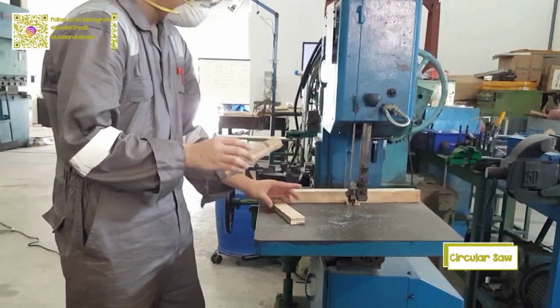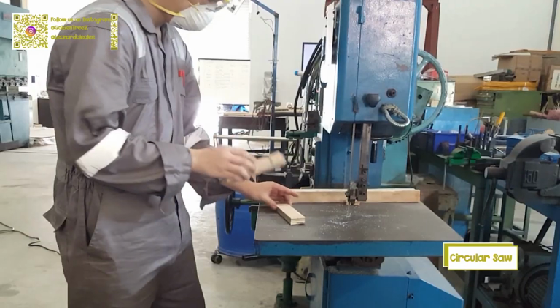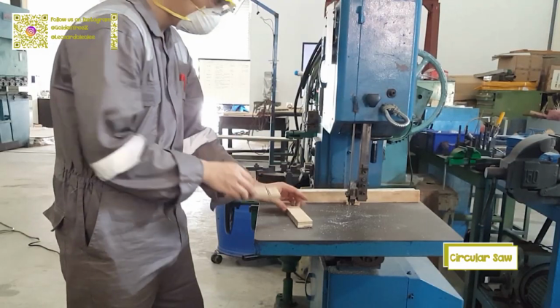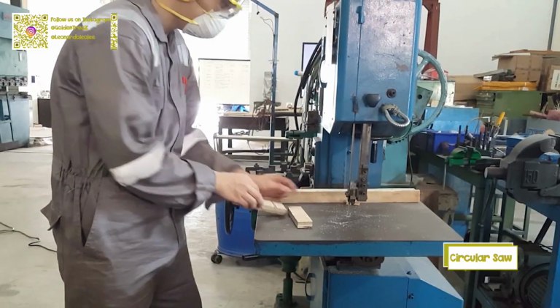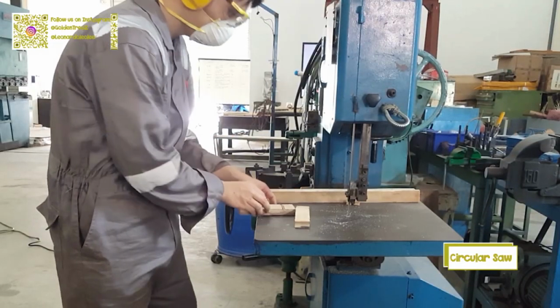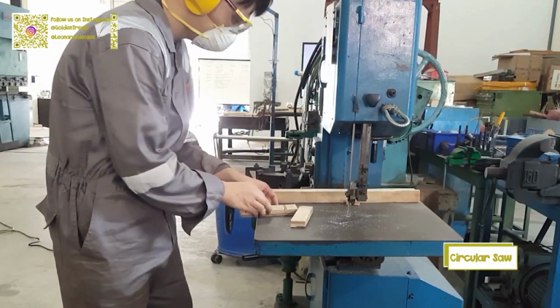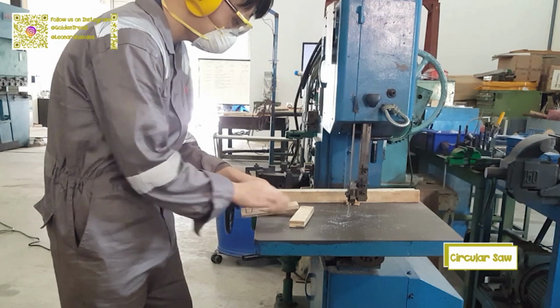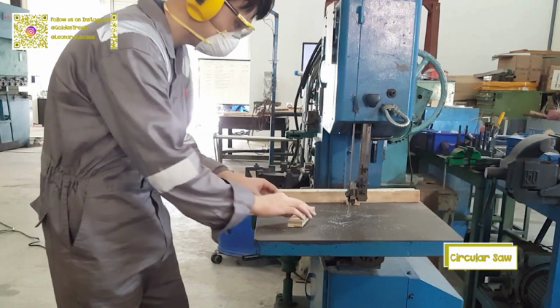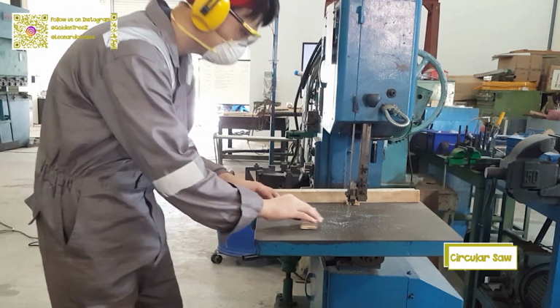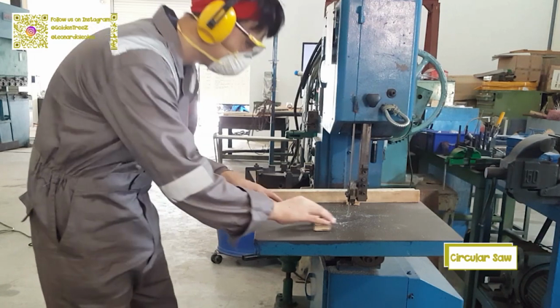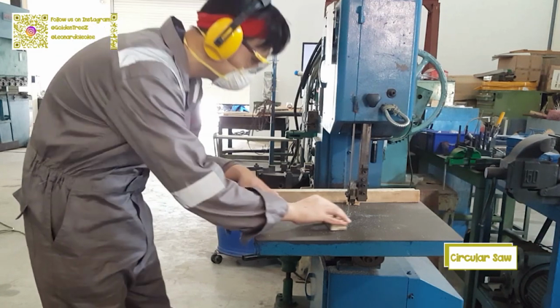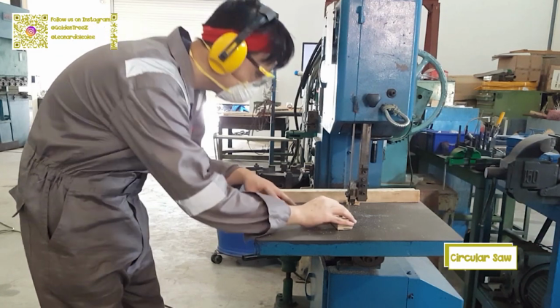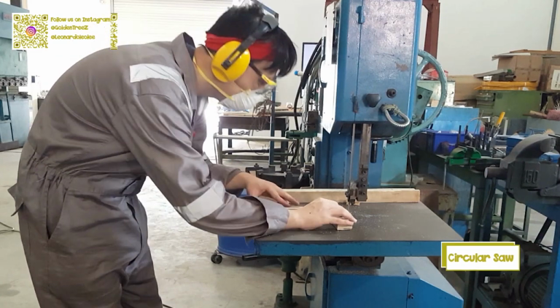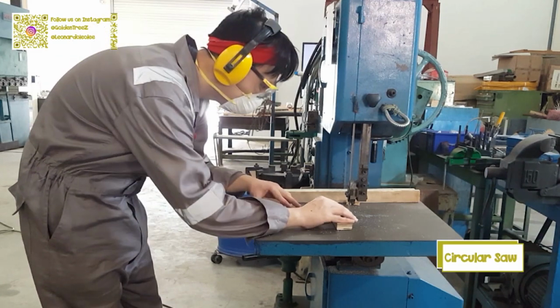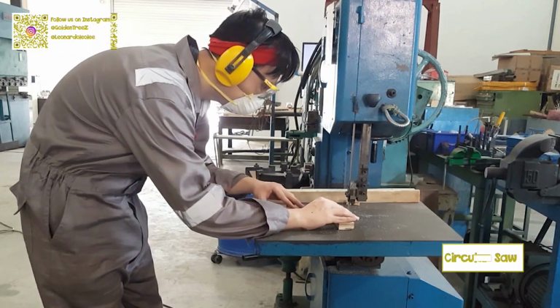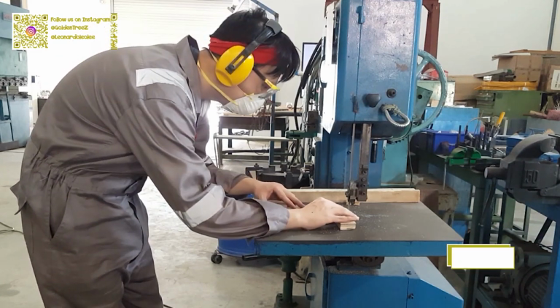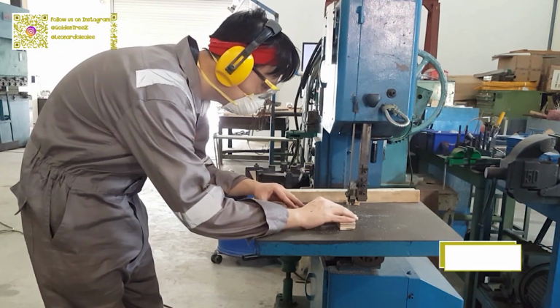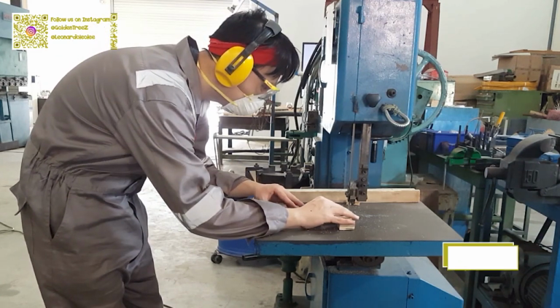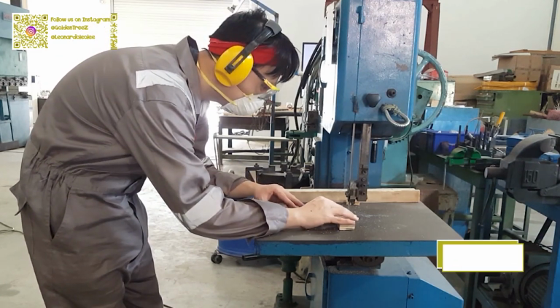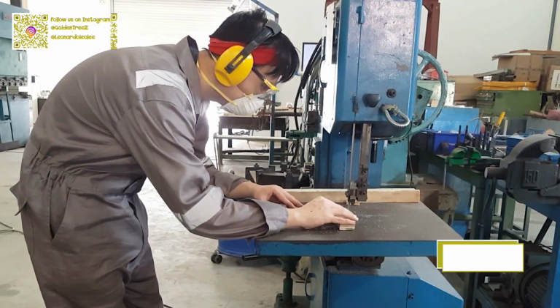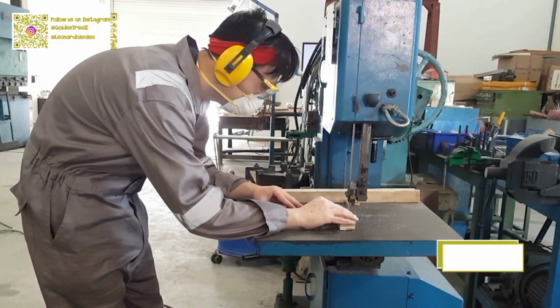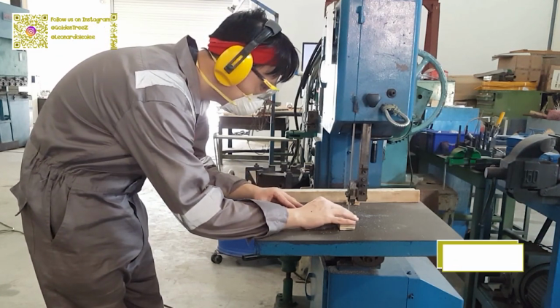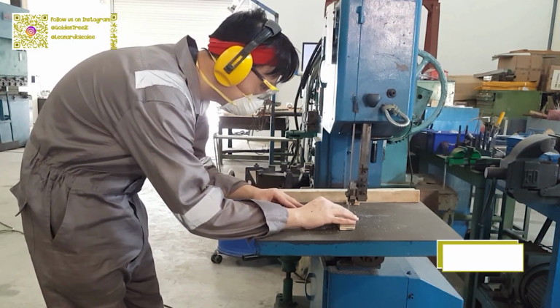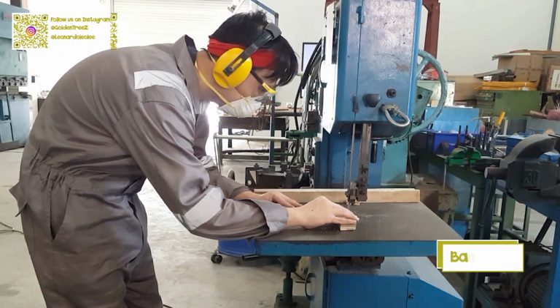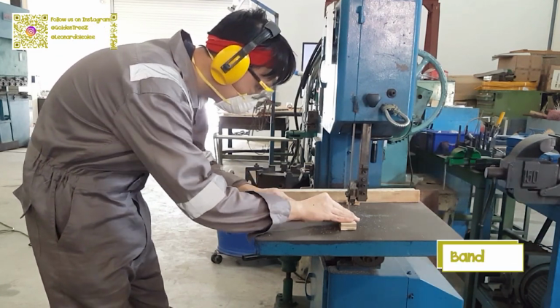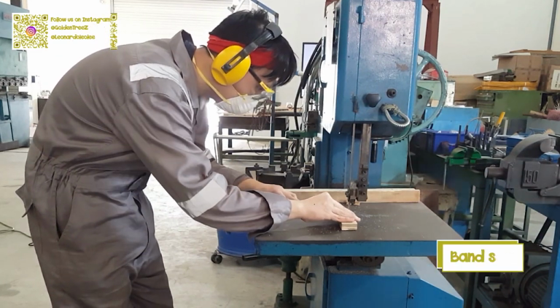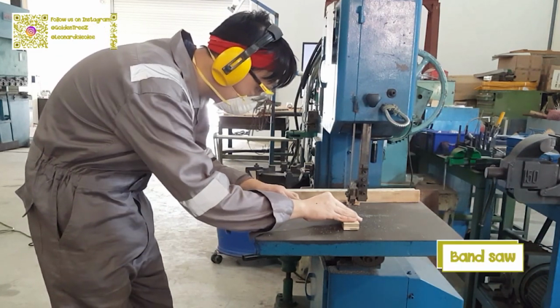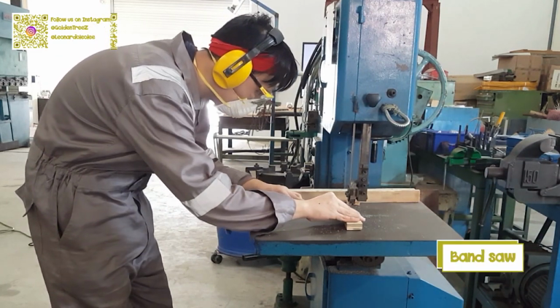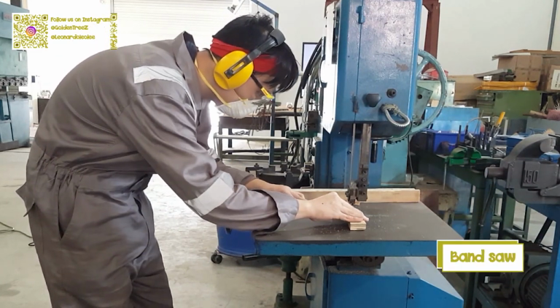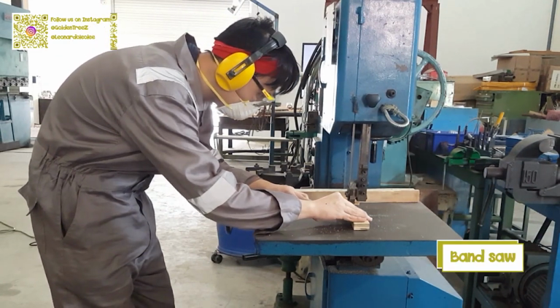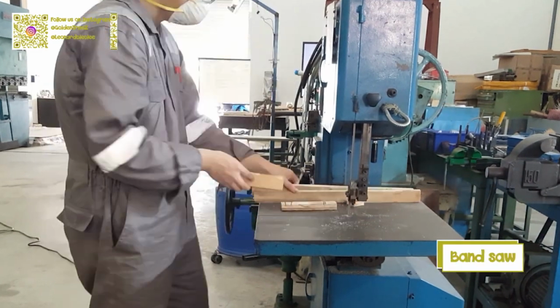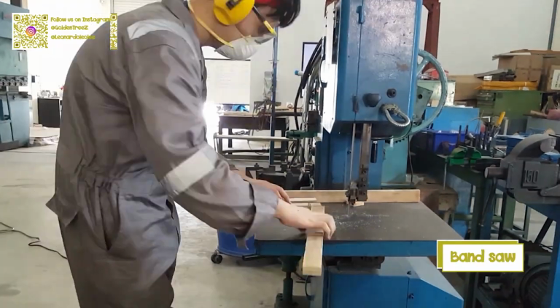In here I'm using two types of tools: a circular saw and a bench saw machine.